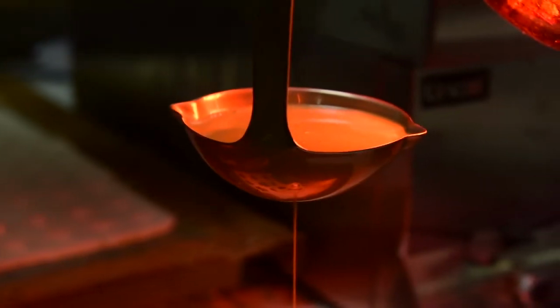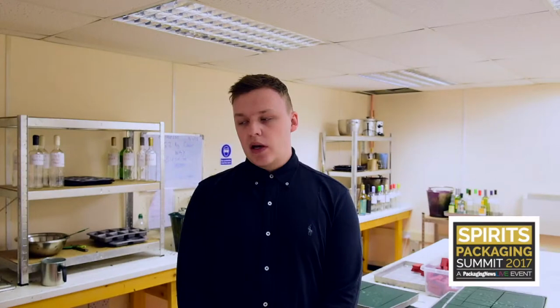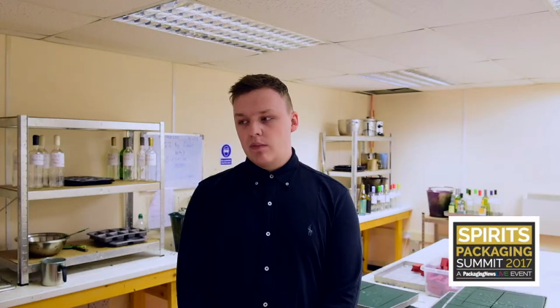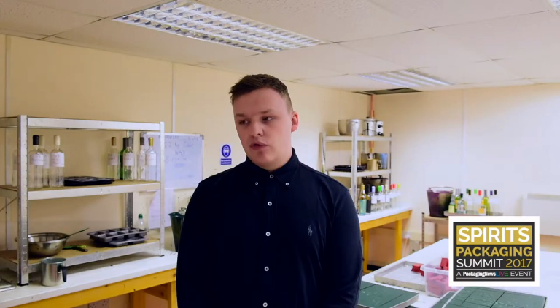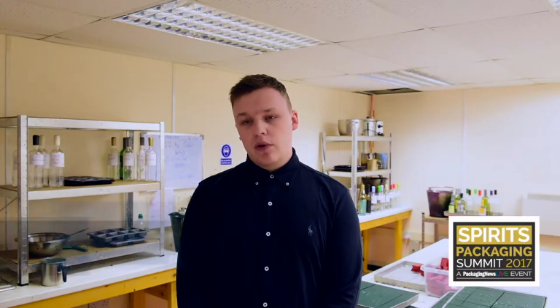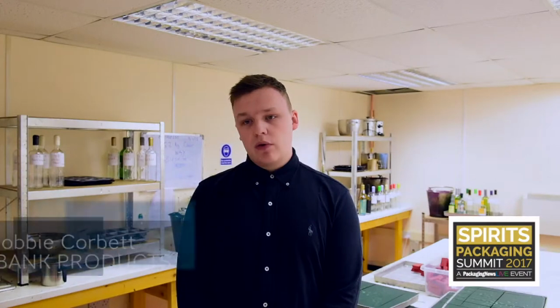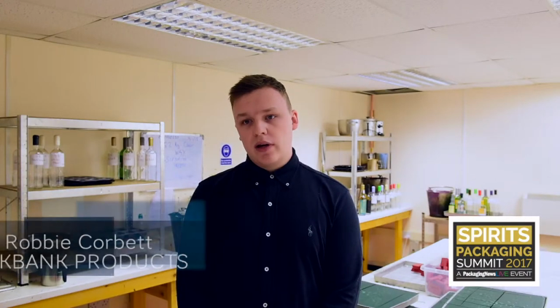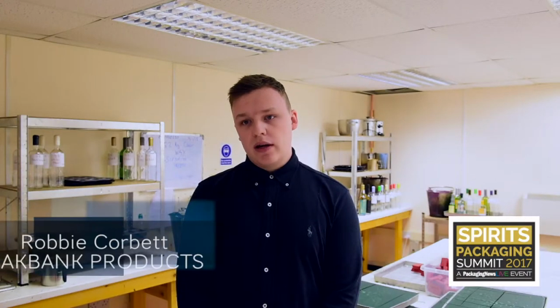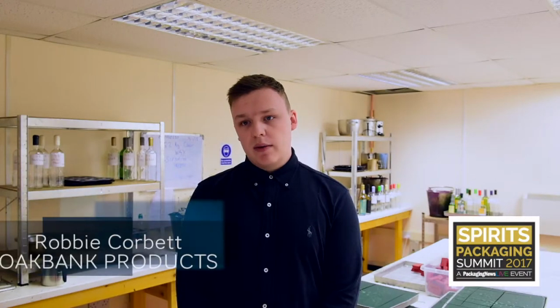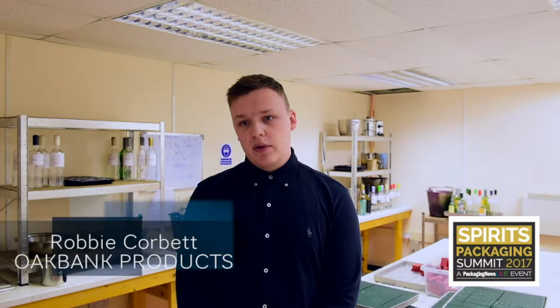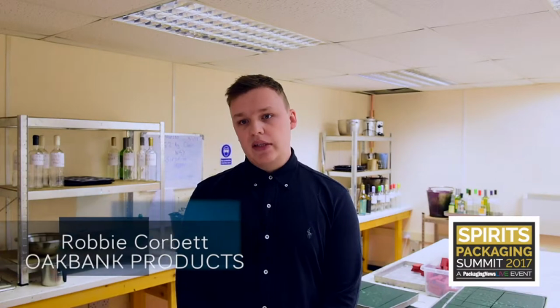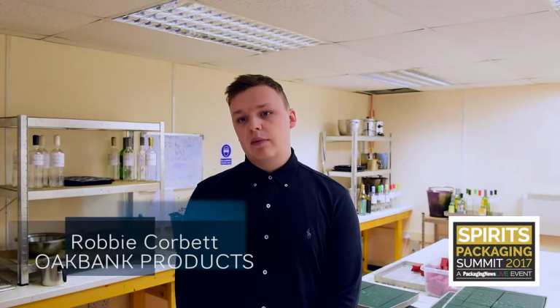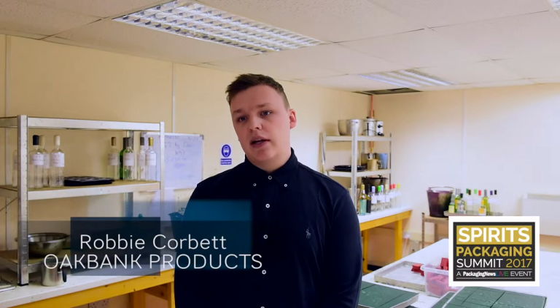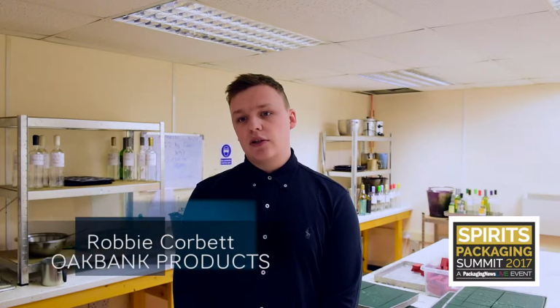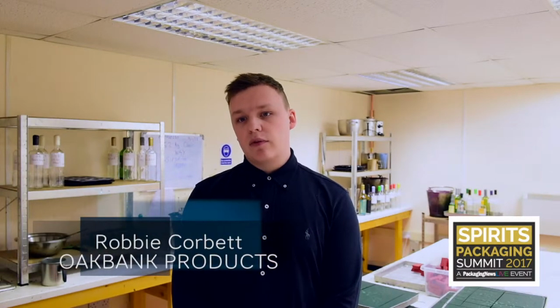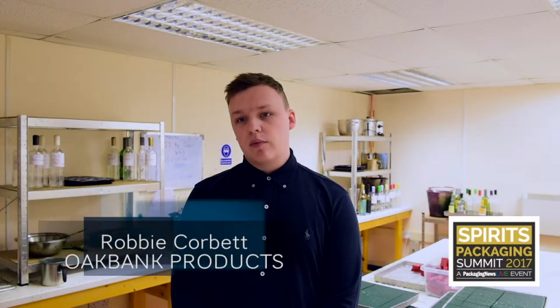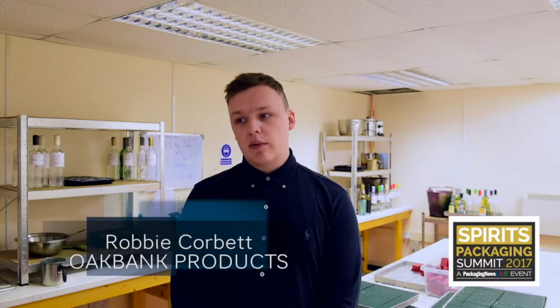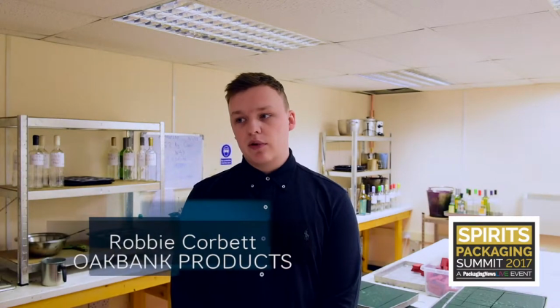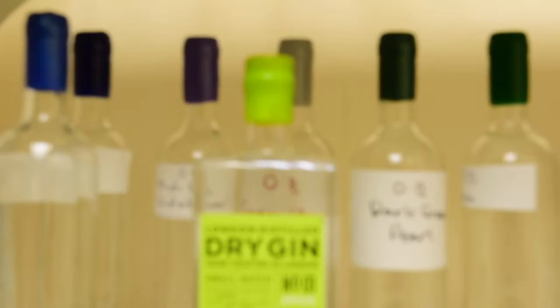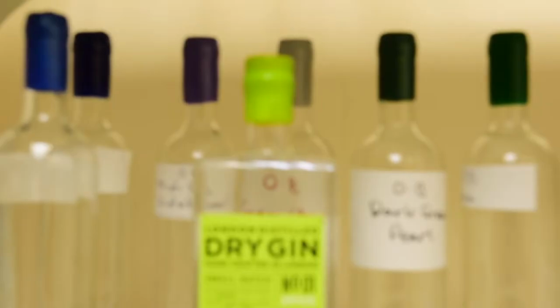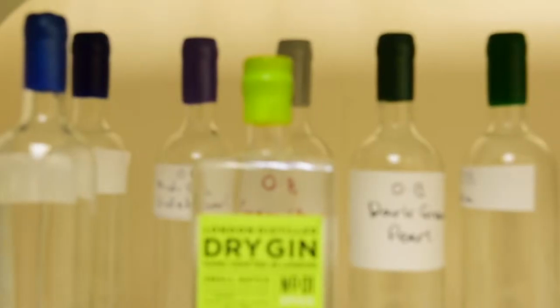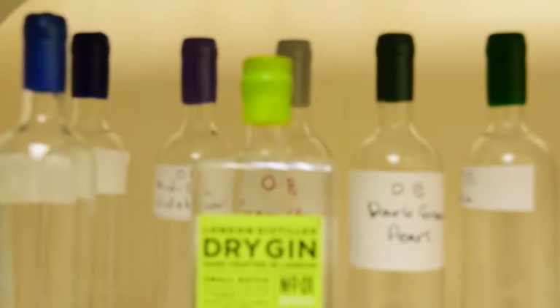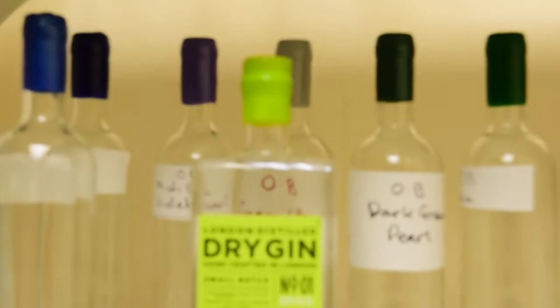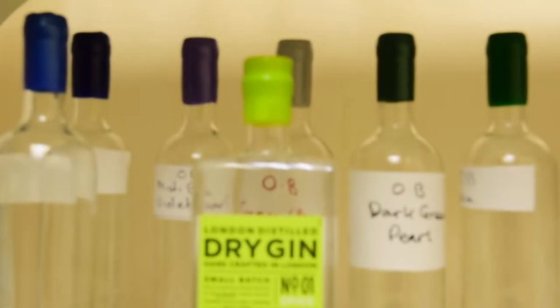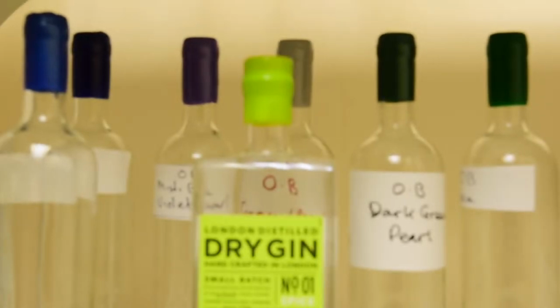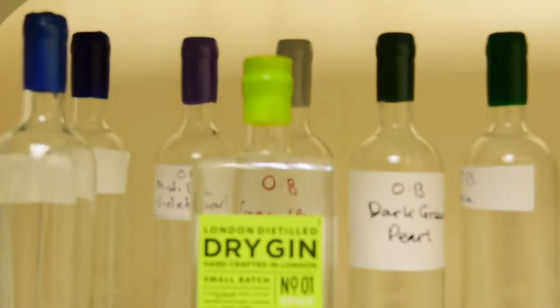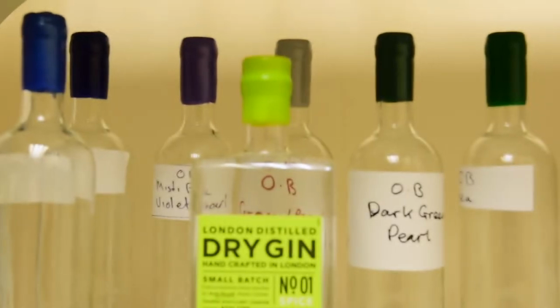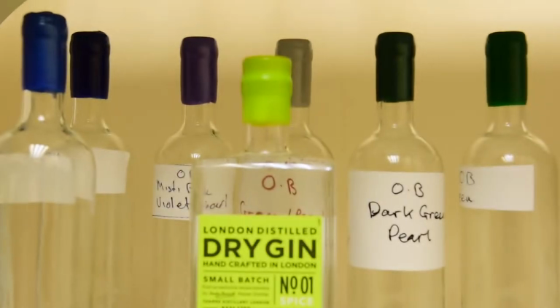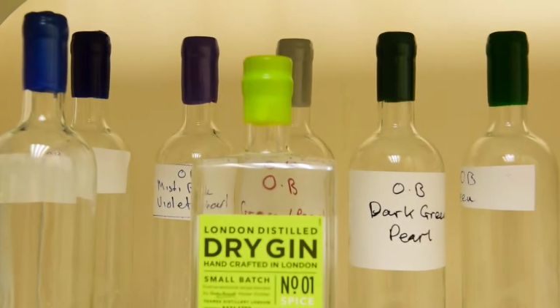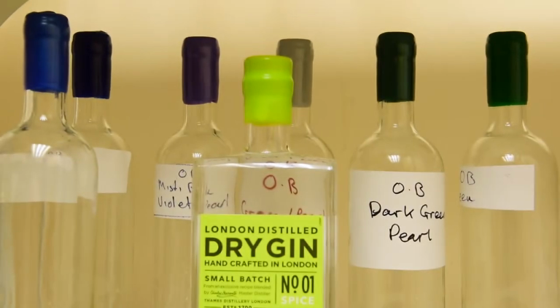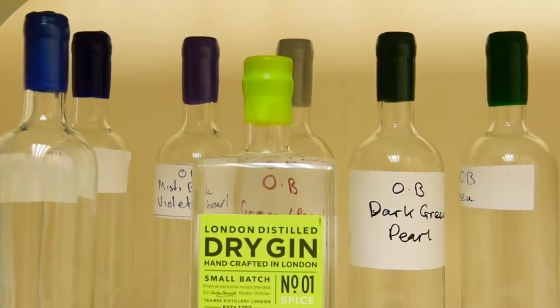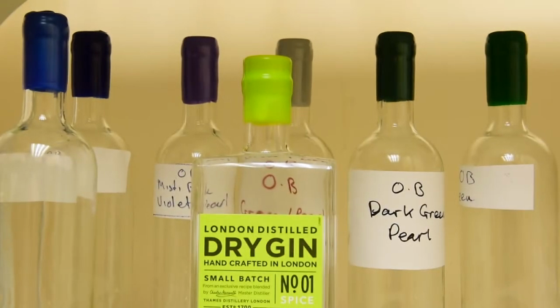My name is Robby Corbett. I'm the business manager for Oak Bank Products. Taking care of the customers is a priority for me really.